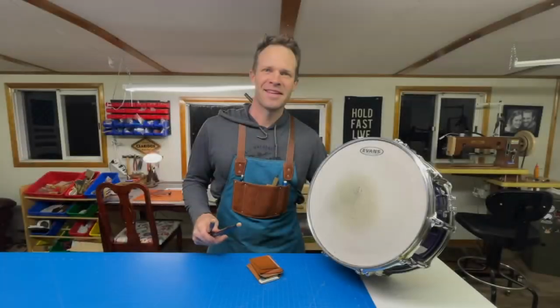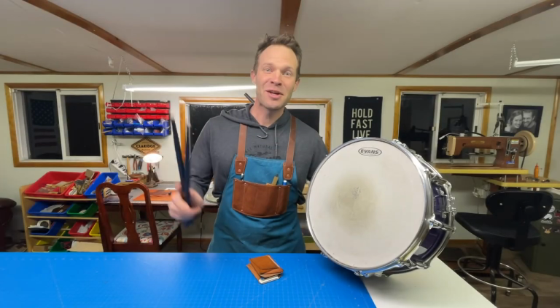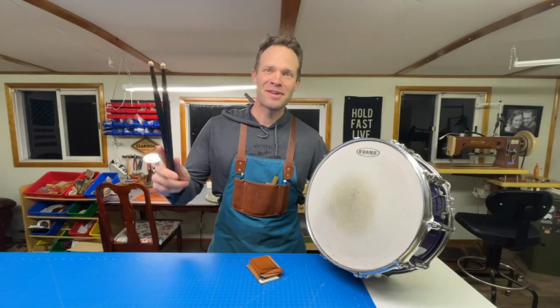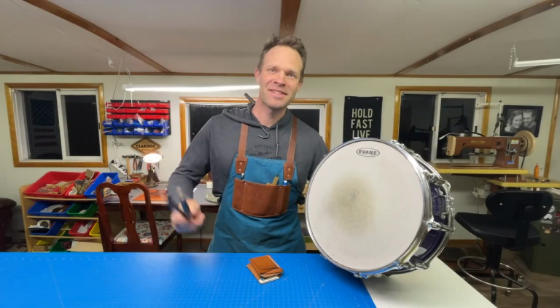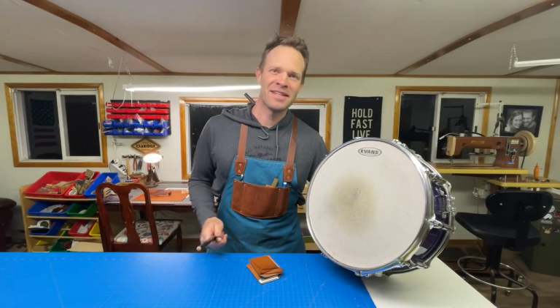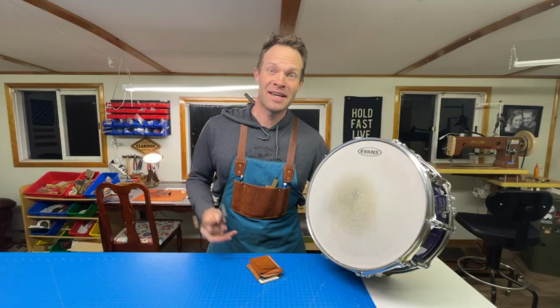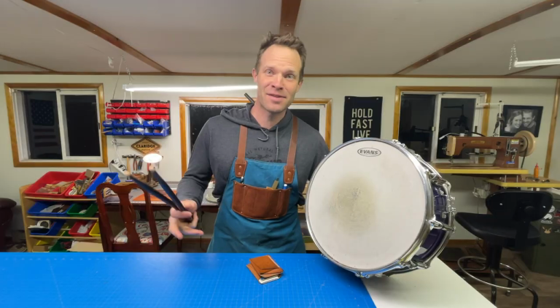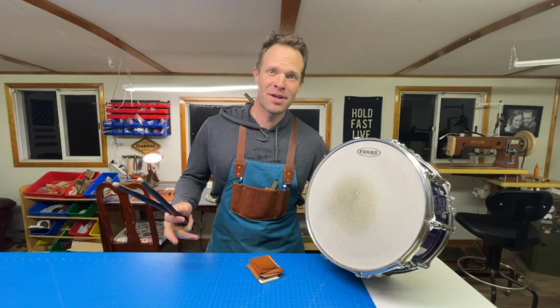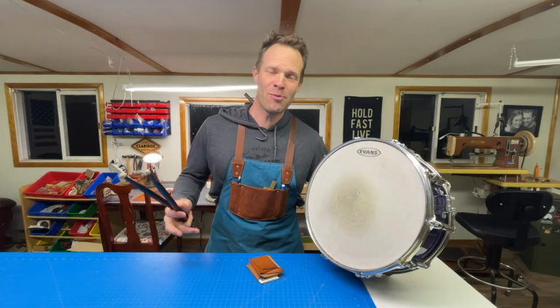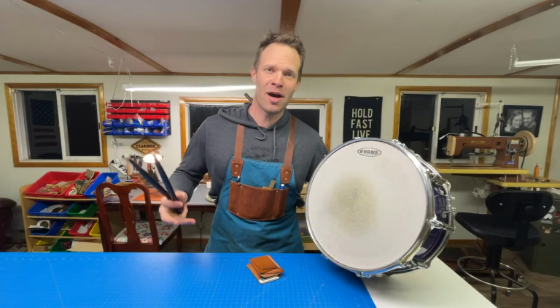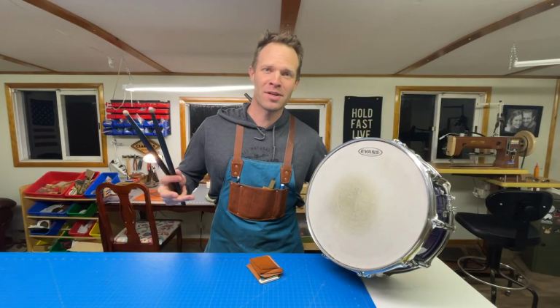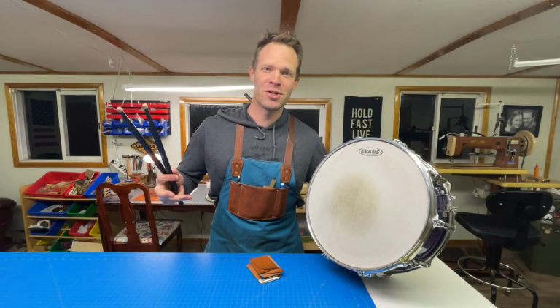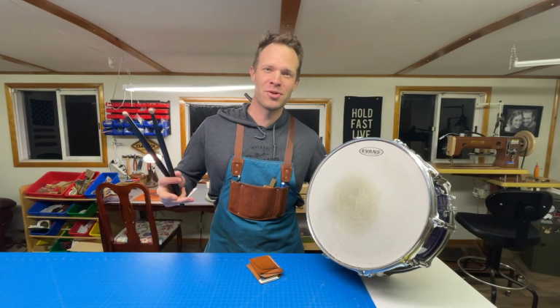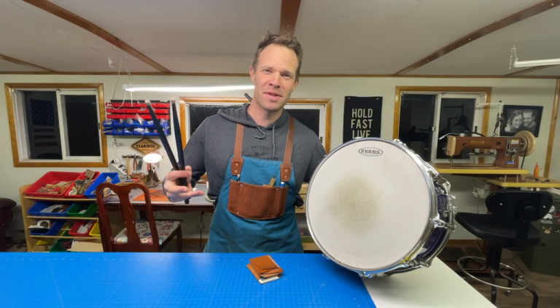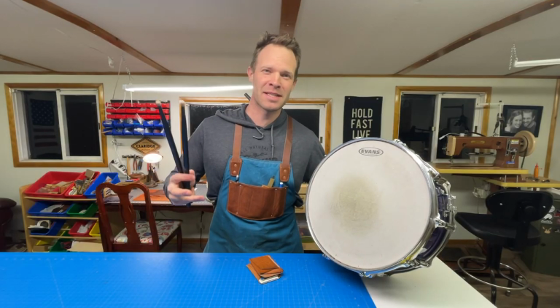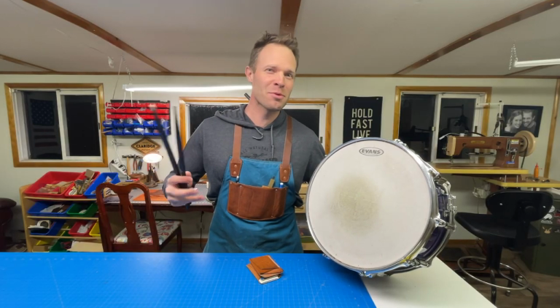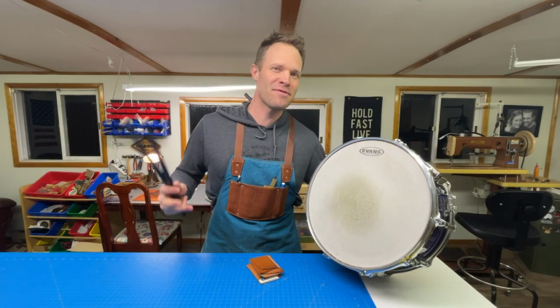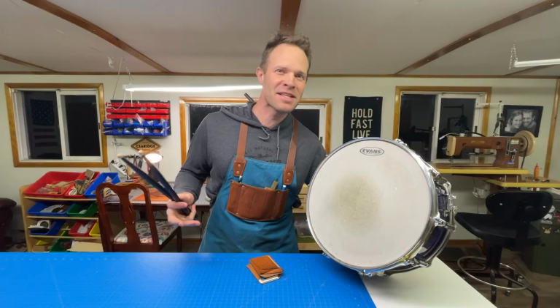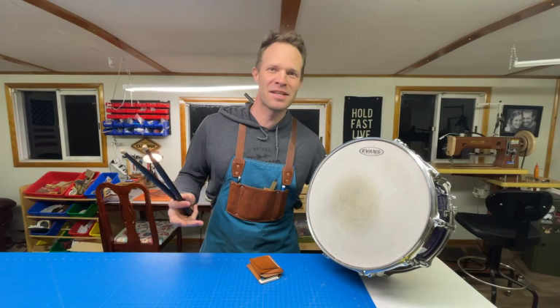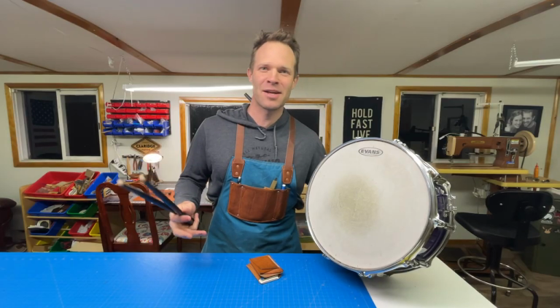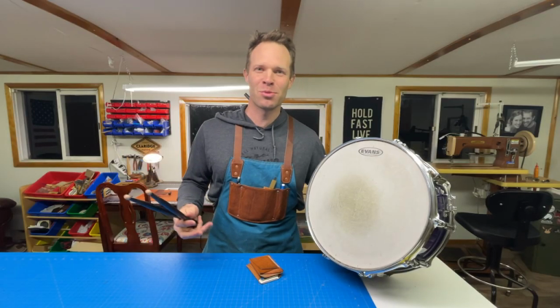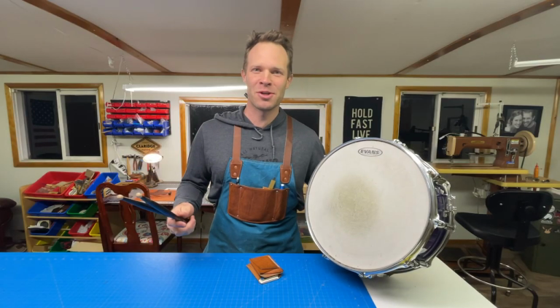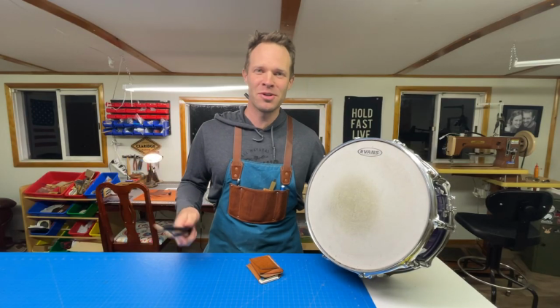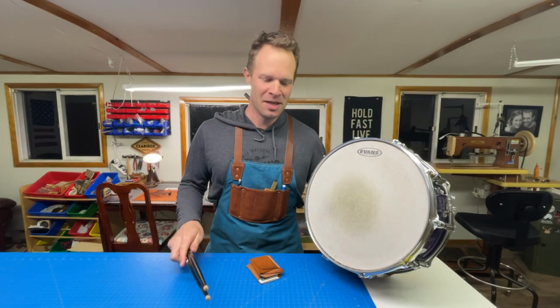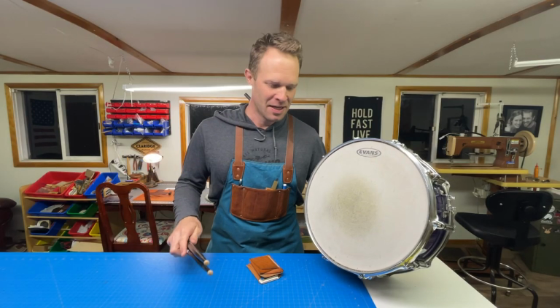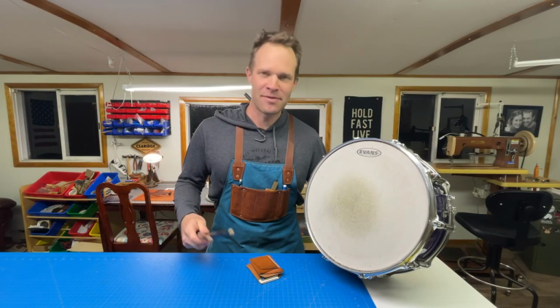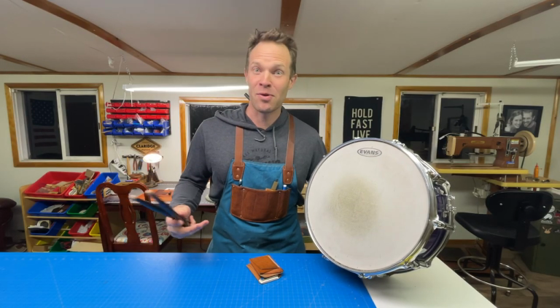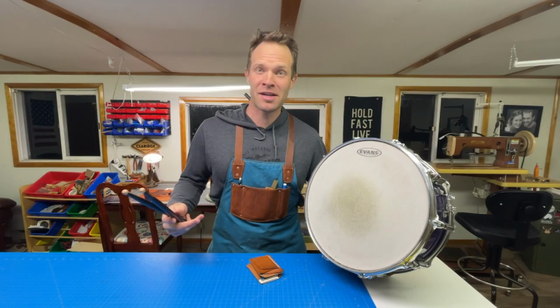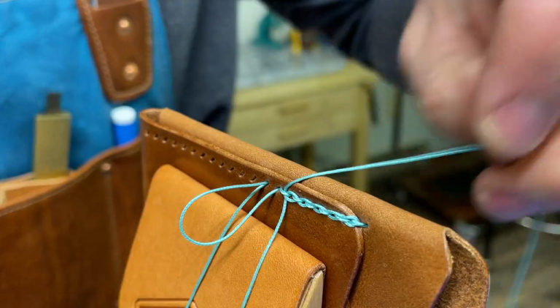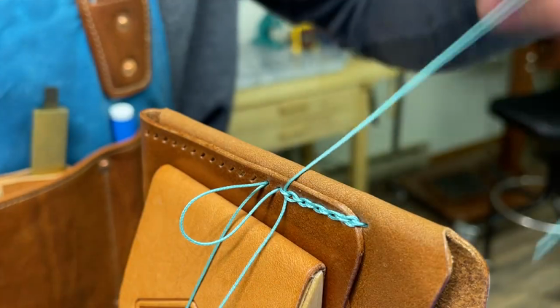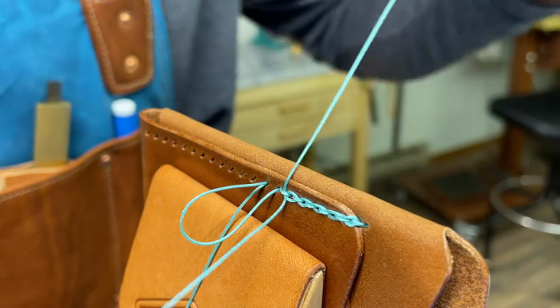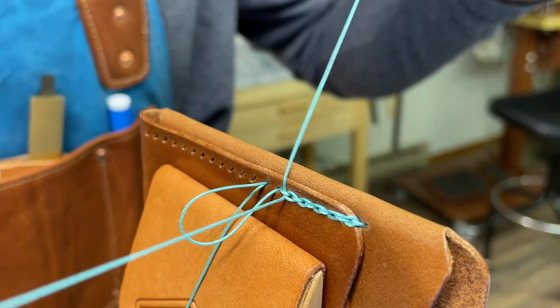Hello friends! In this video I want to teach you something that's a little more fancy than I normally do. It's kind of a rock star type of stitch.